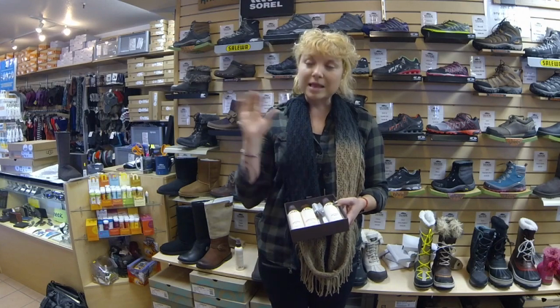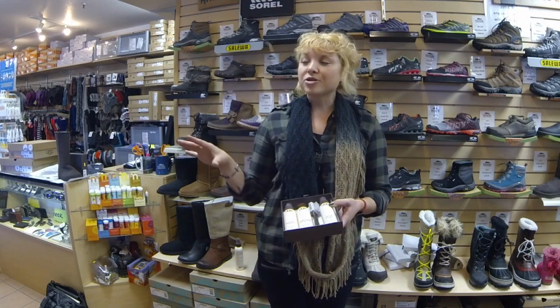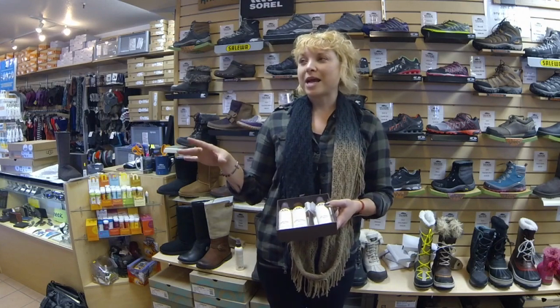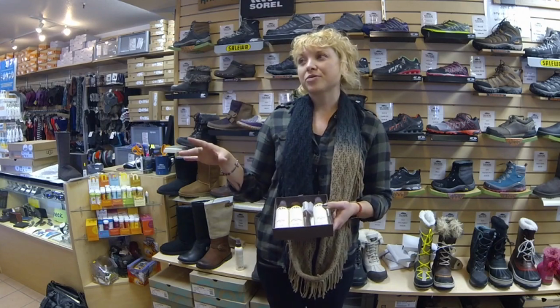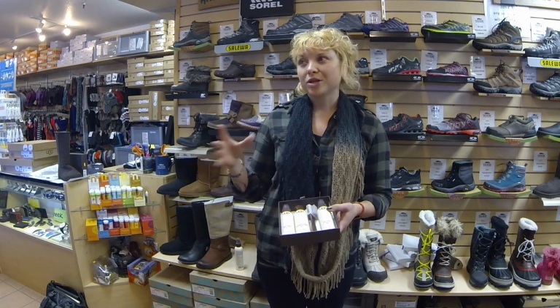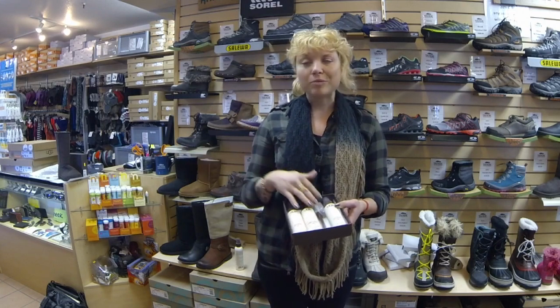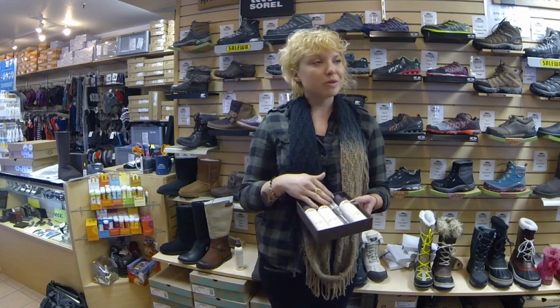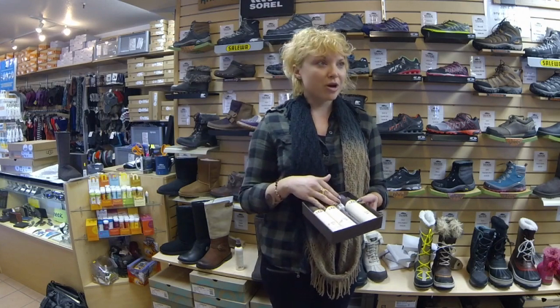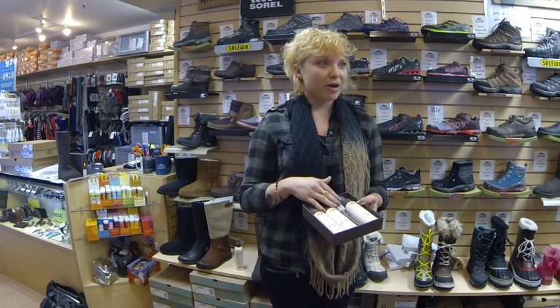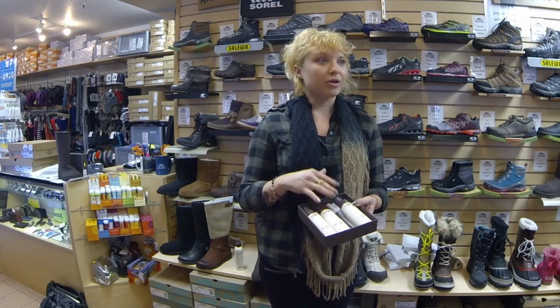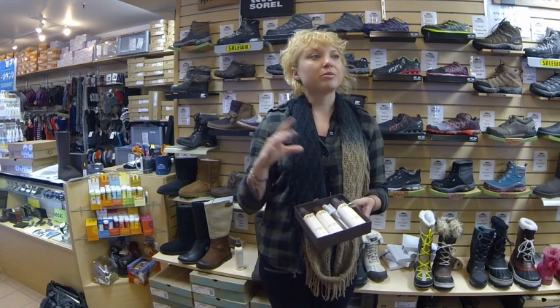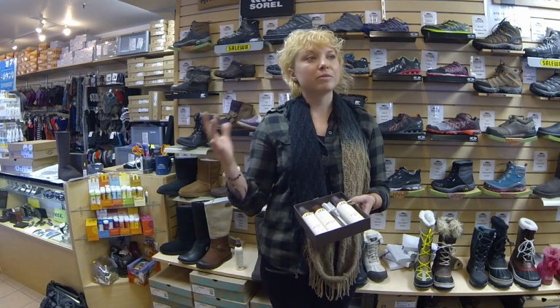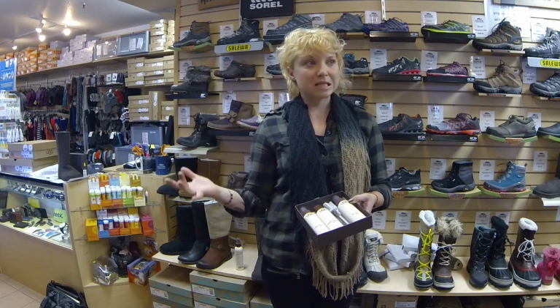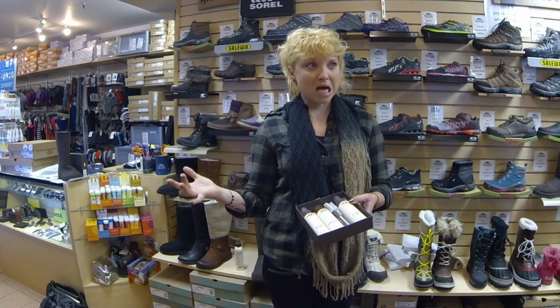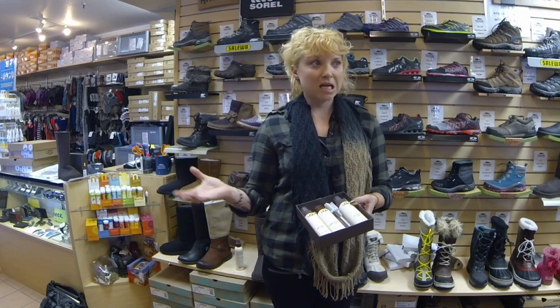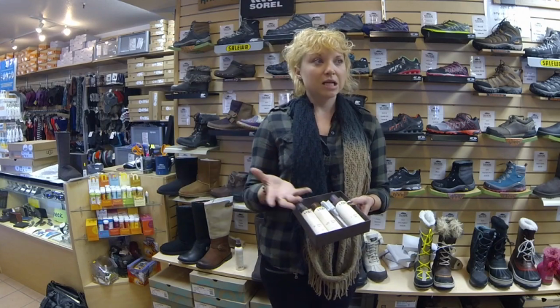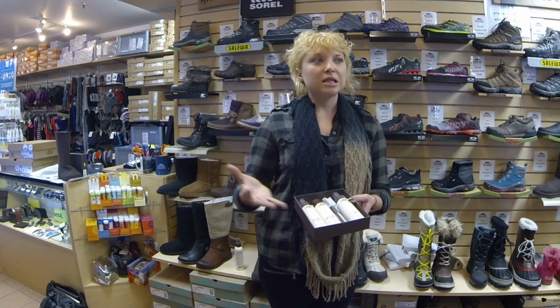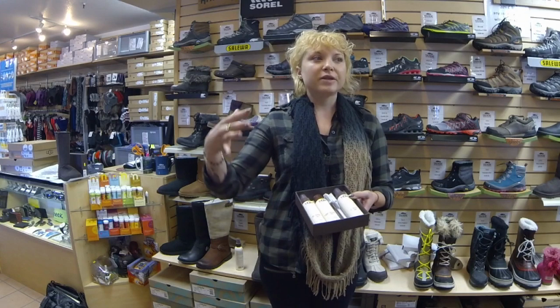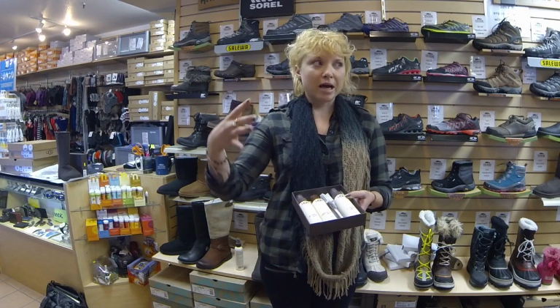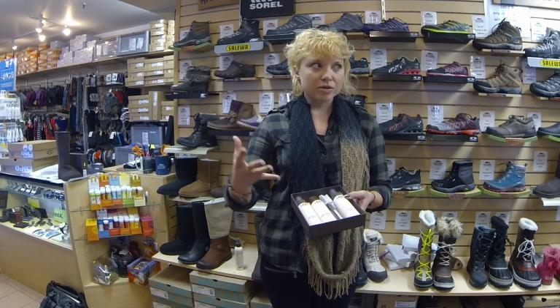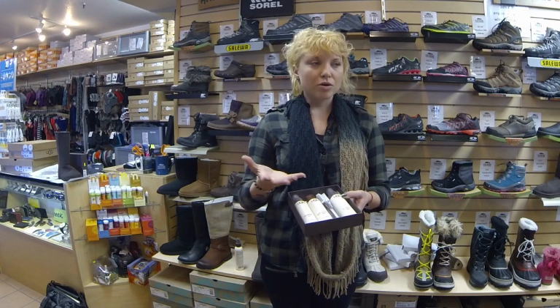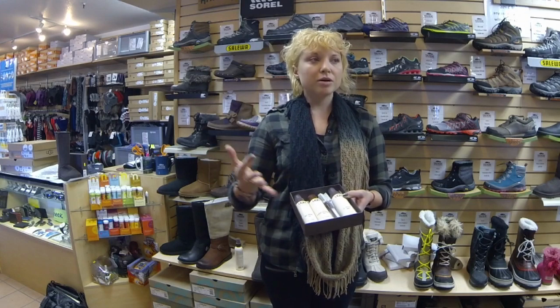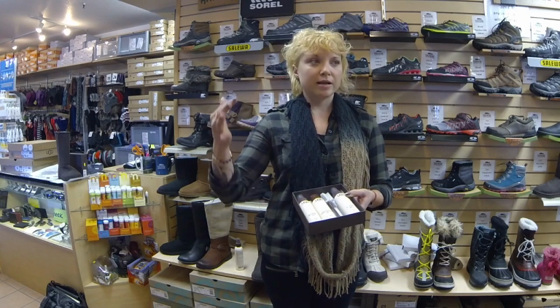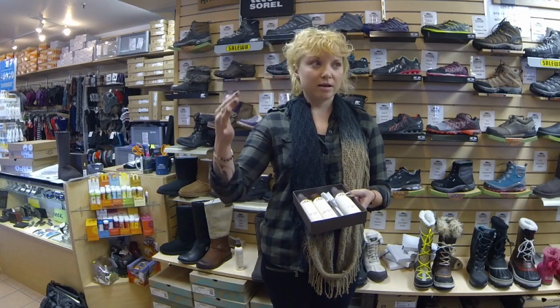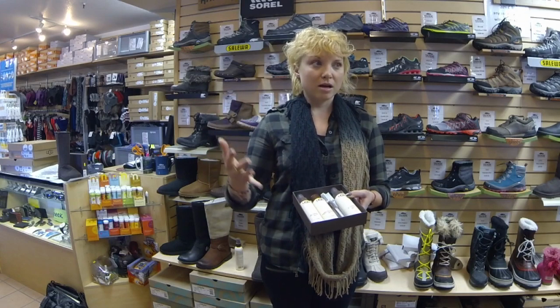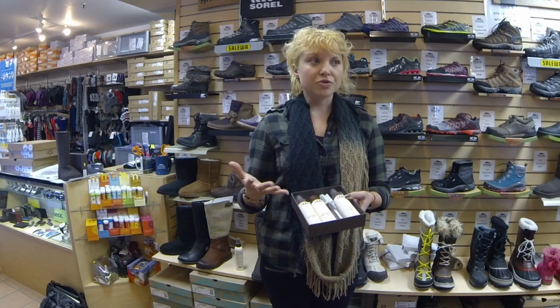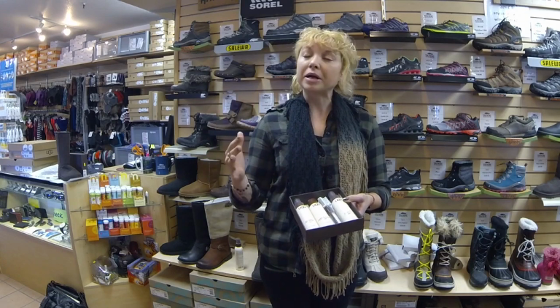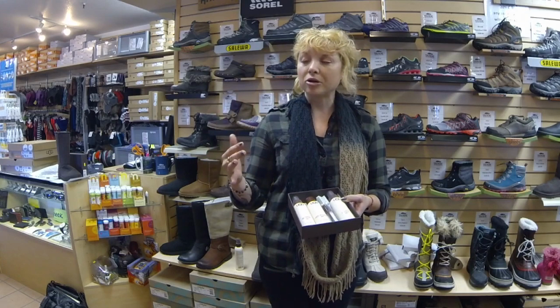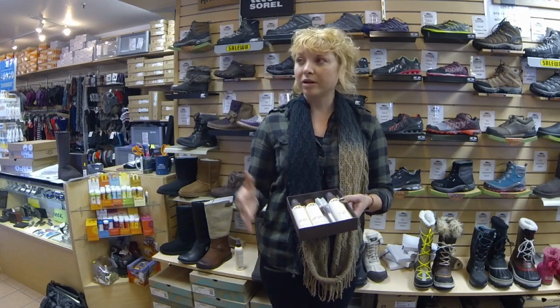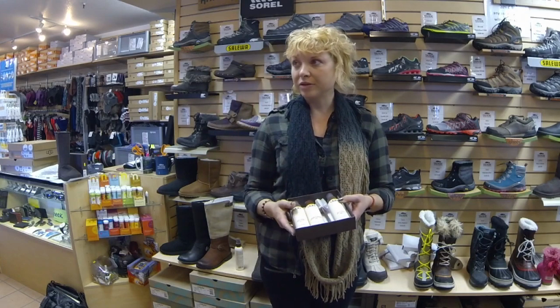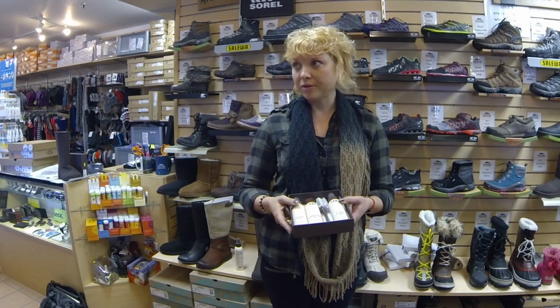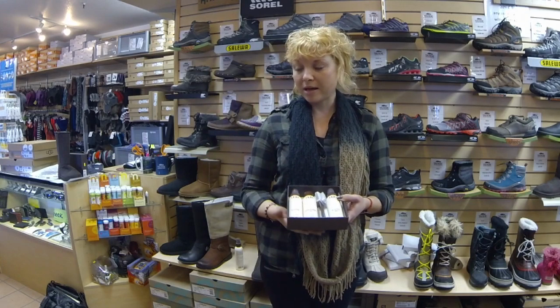Let it dry naturally. You don't want to put them in the dryer or in the sun — the EVA outsole can shrink a little bit if you do that.